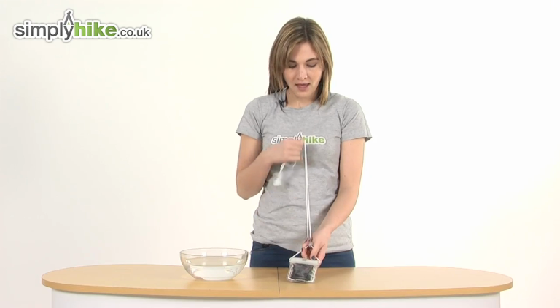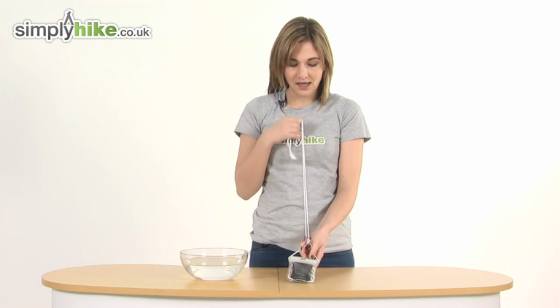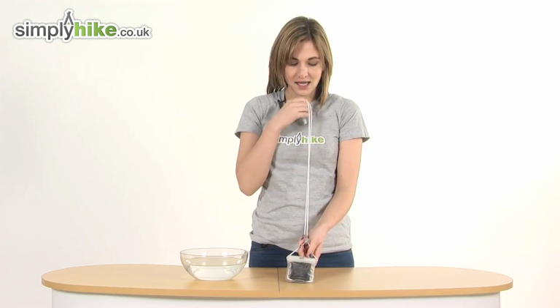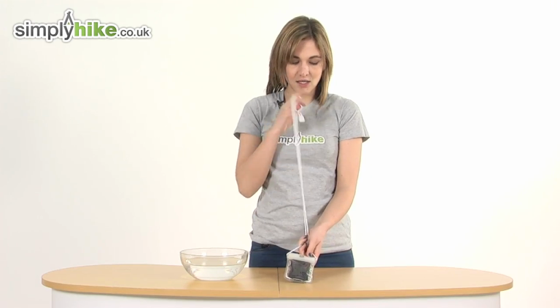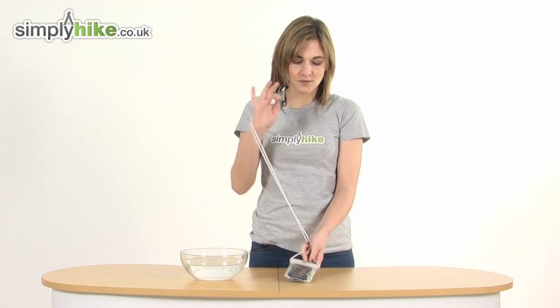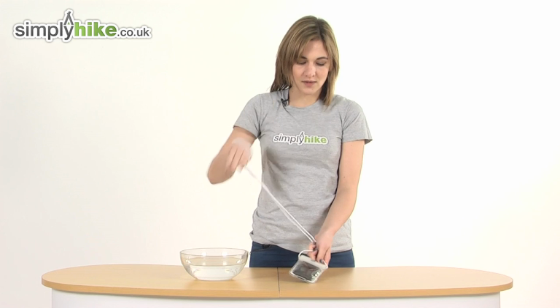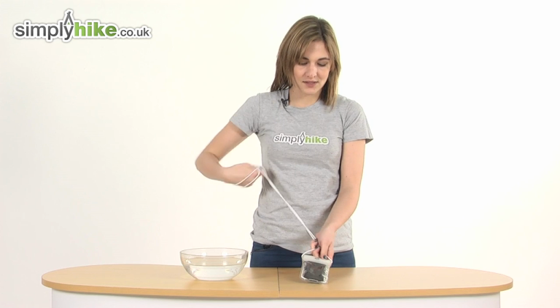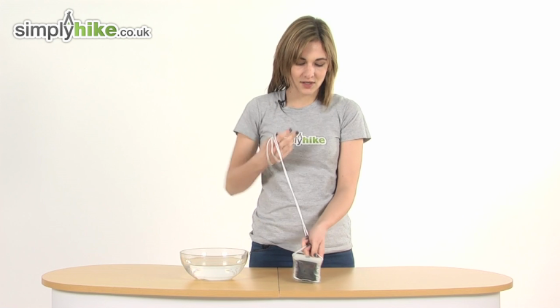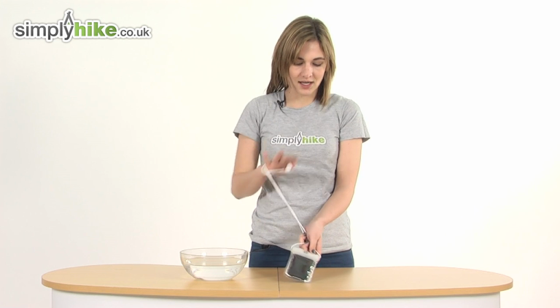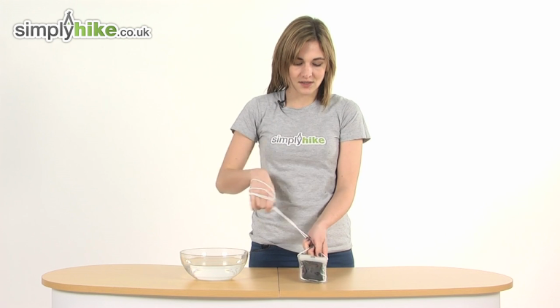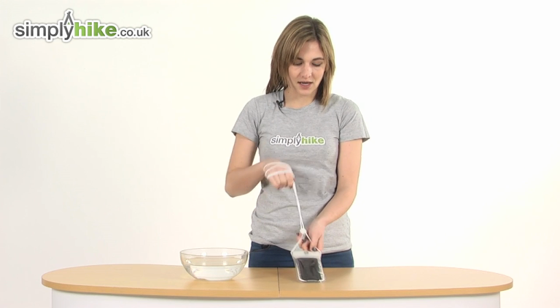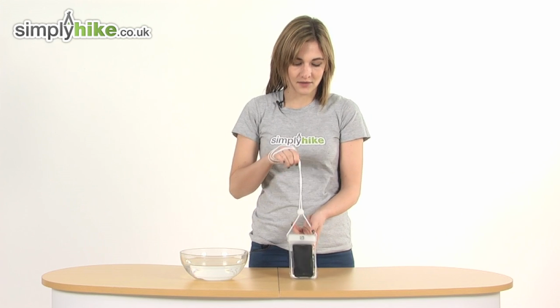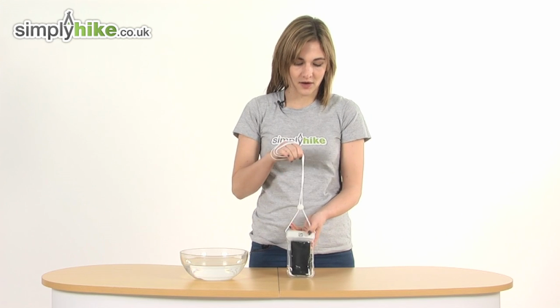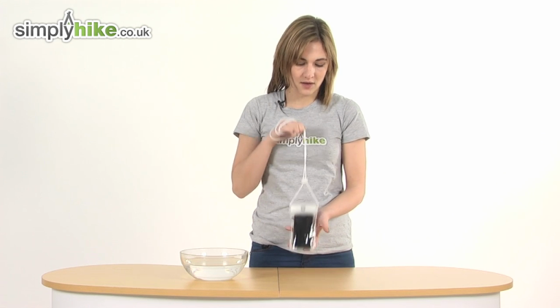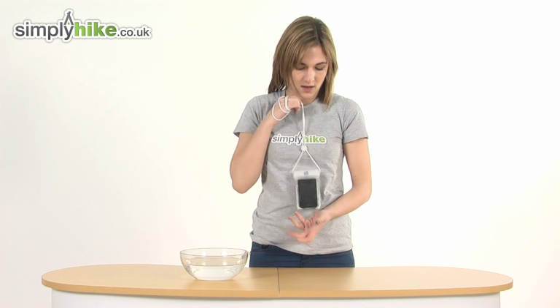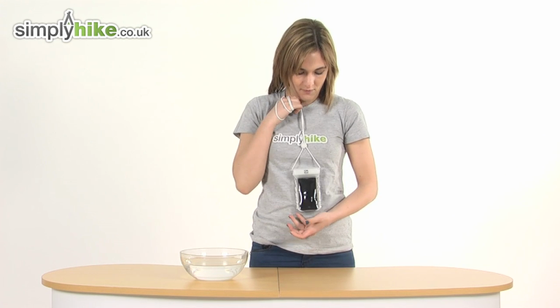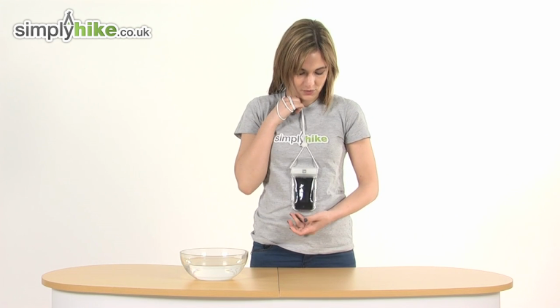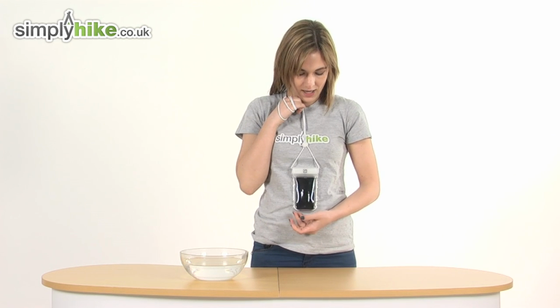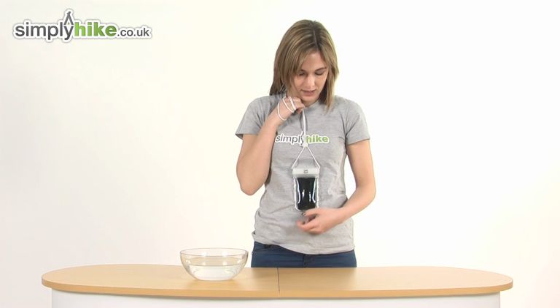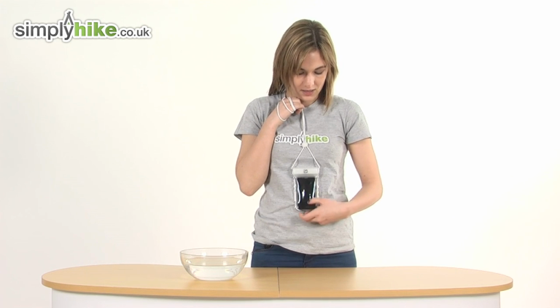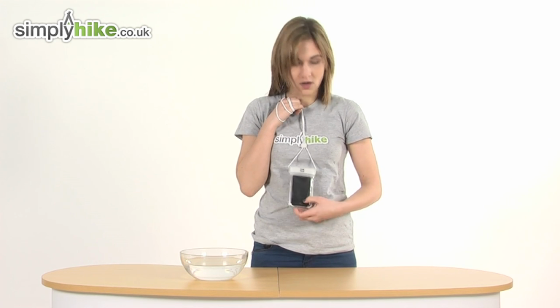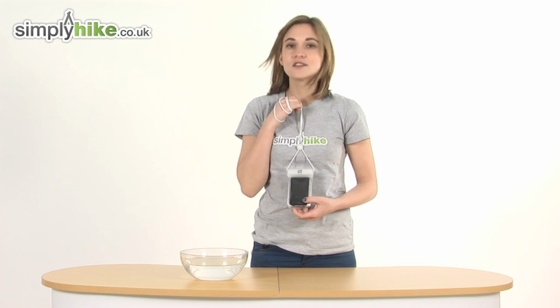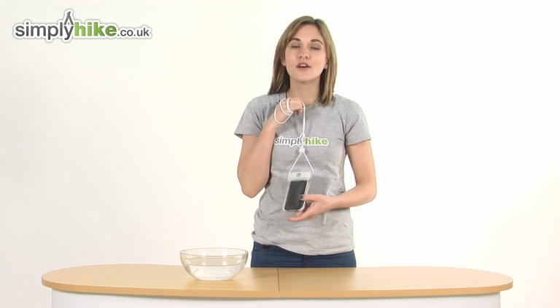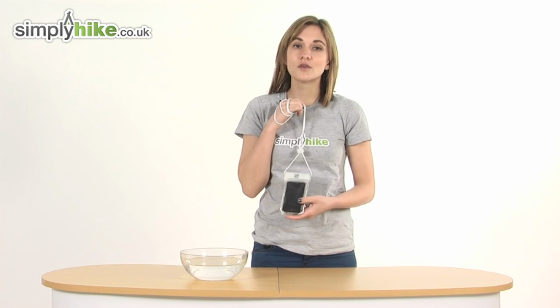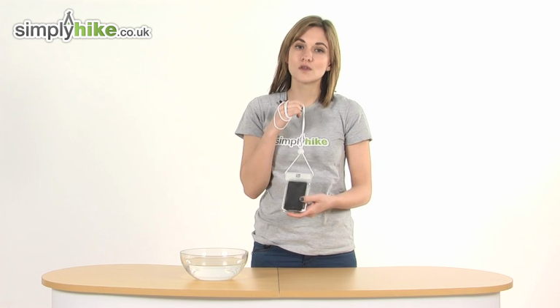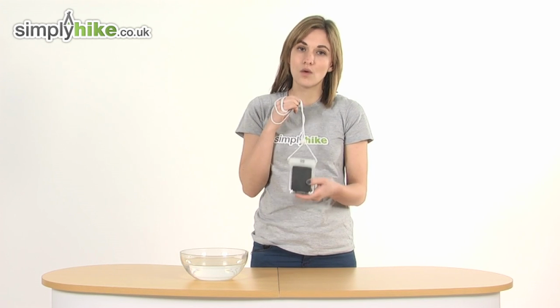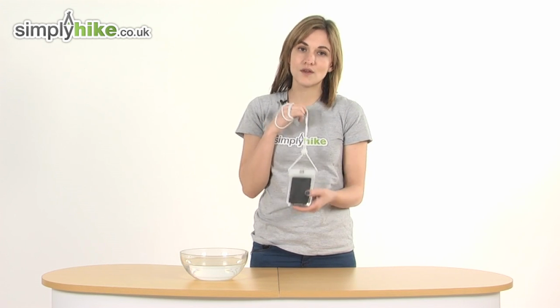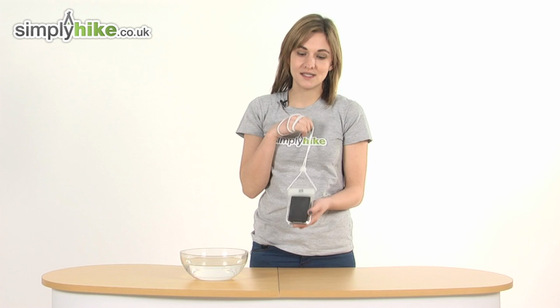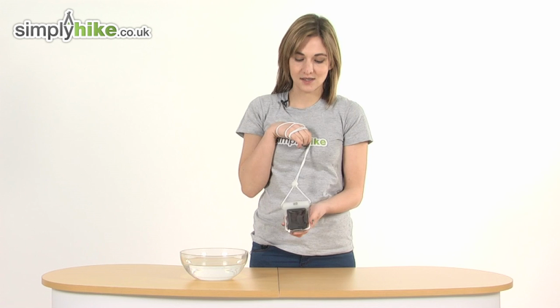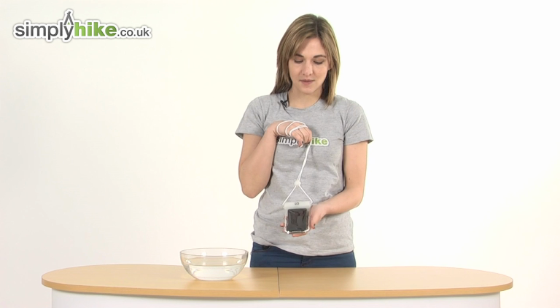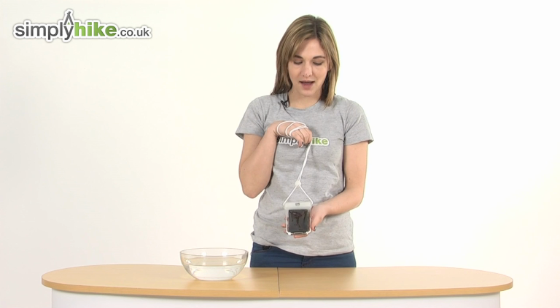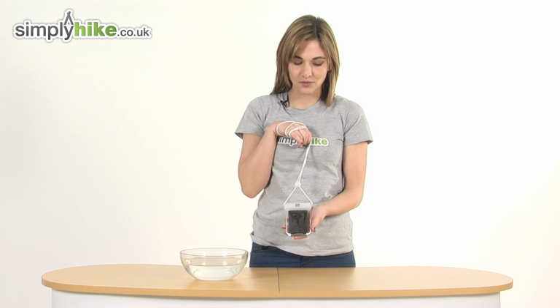It has a useful neck string so you can hang the phone around your neck, and you can answer phone calls whilst it's inside the pouch.